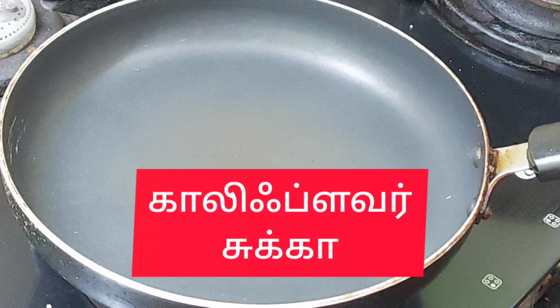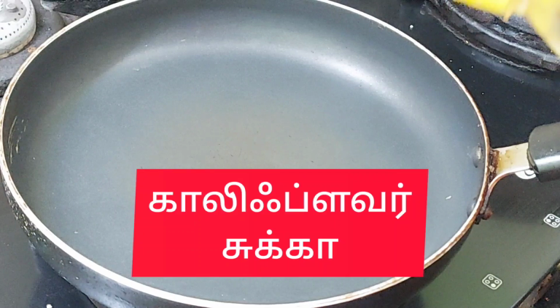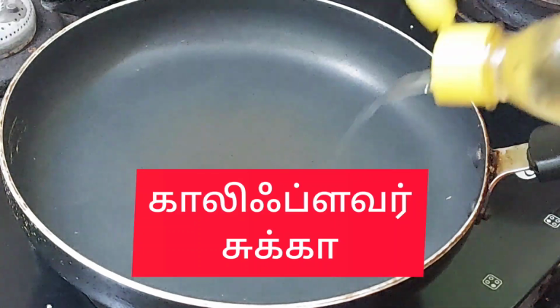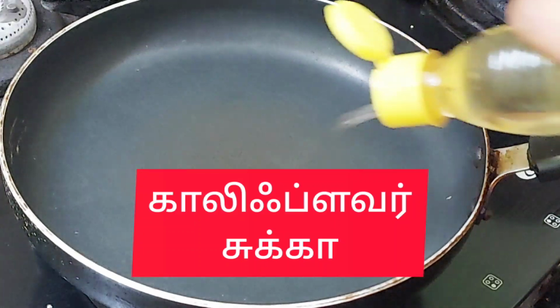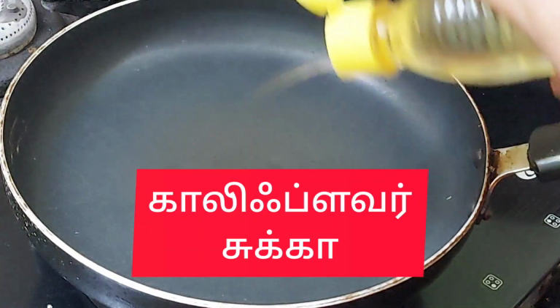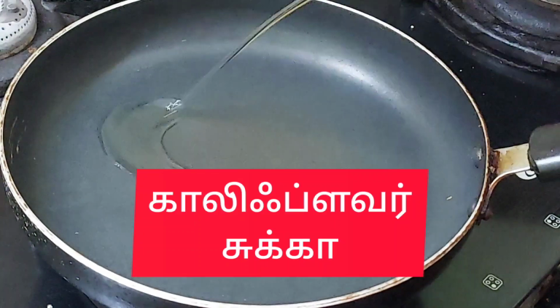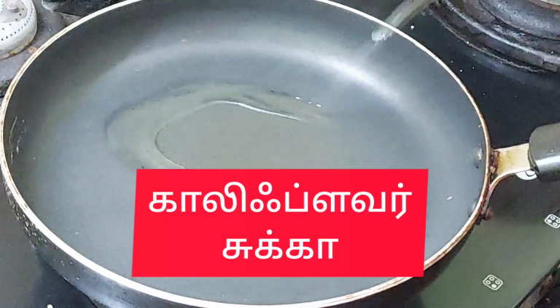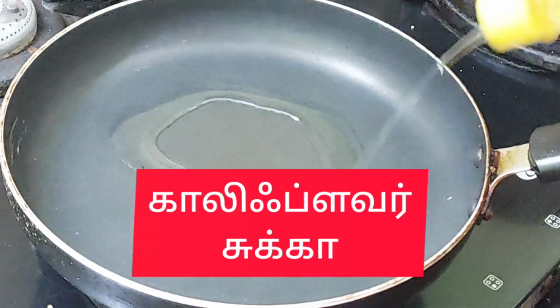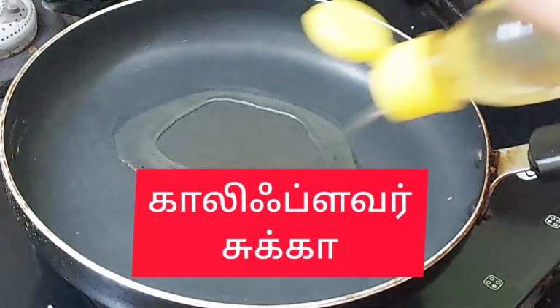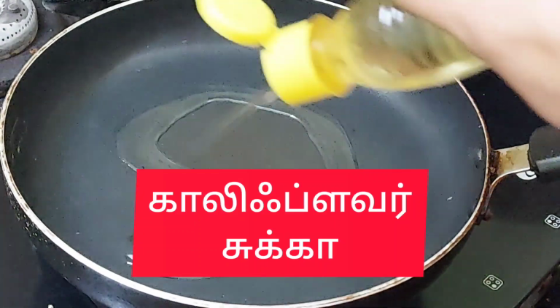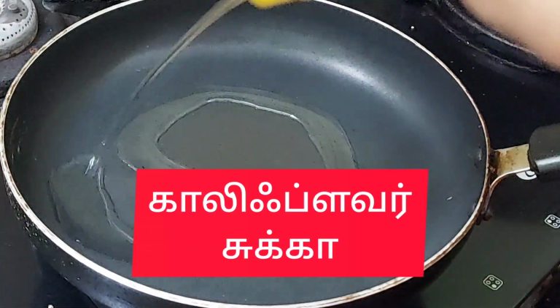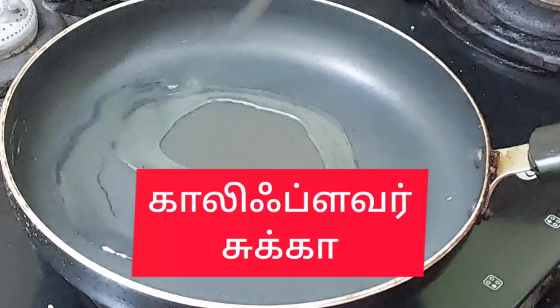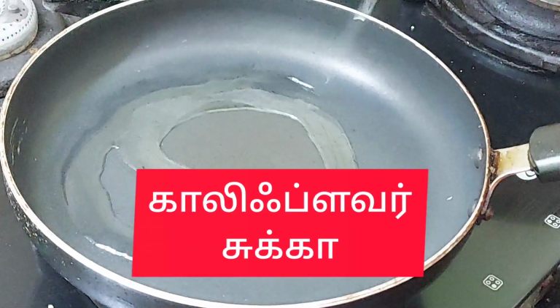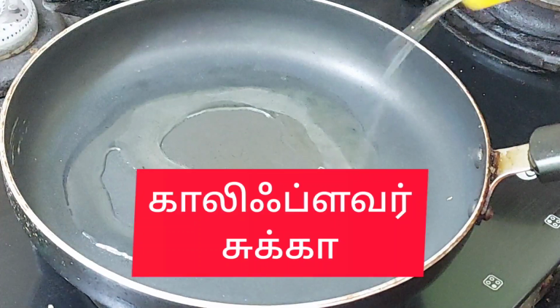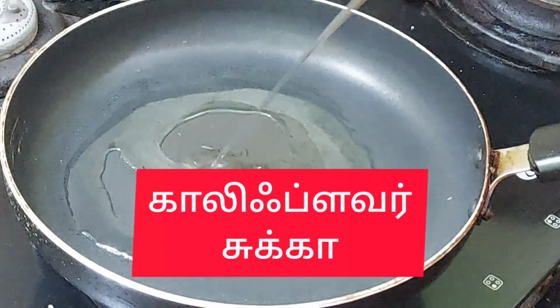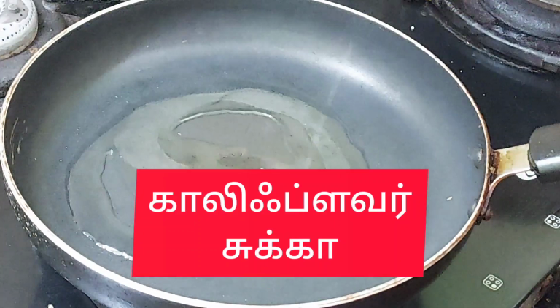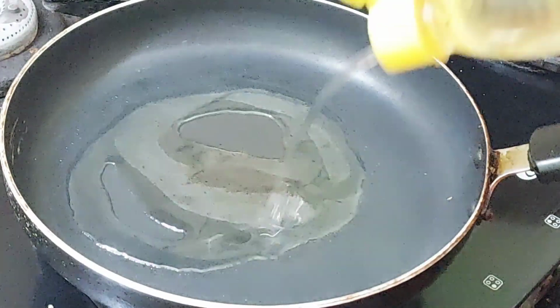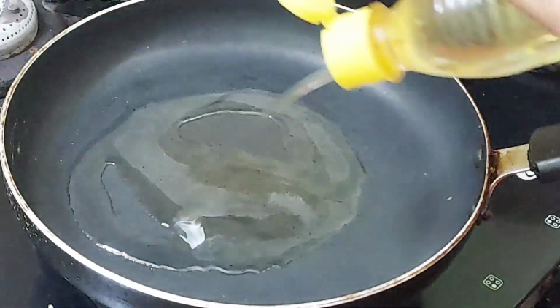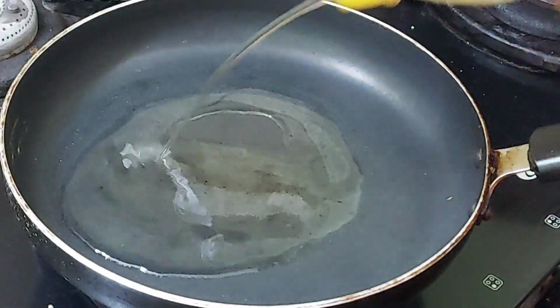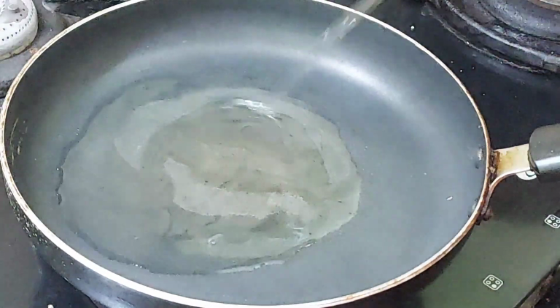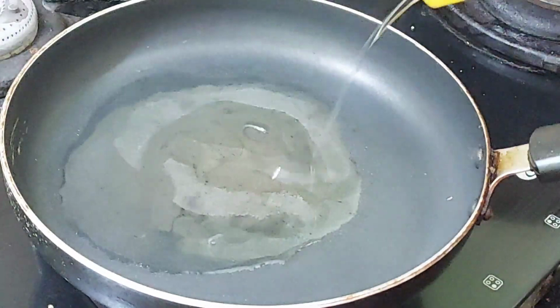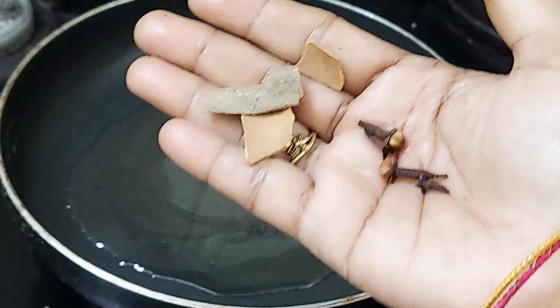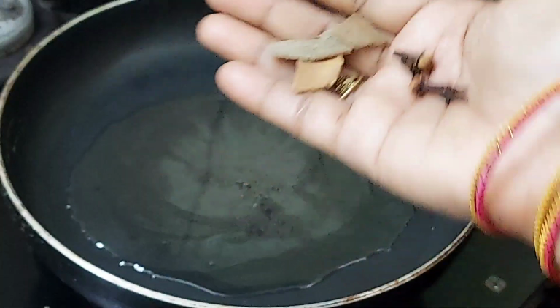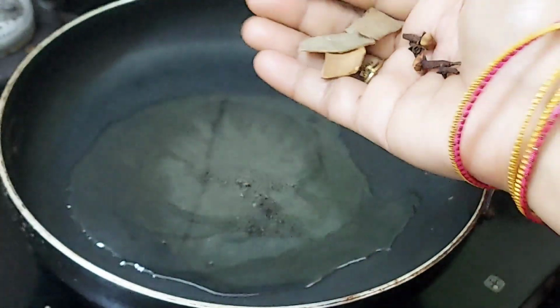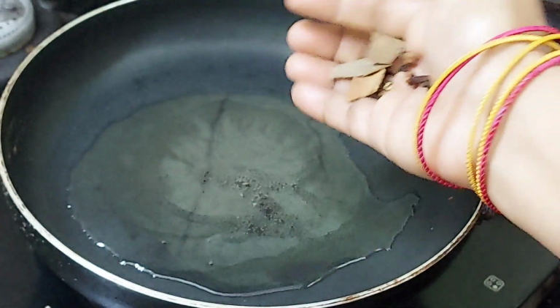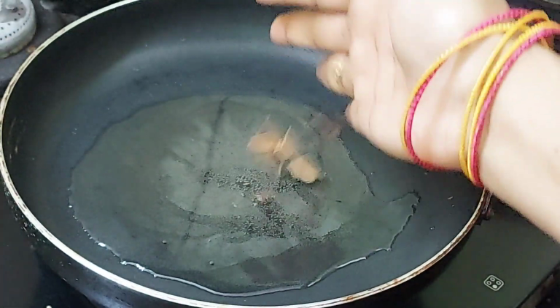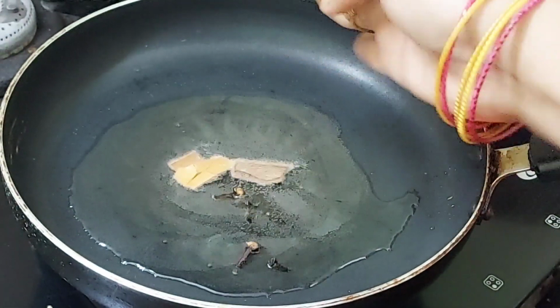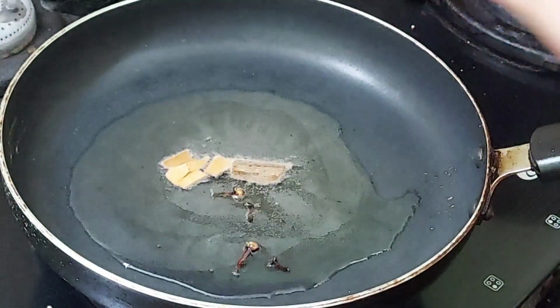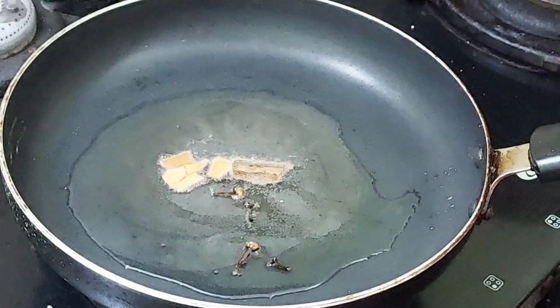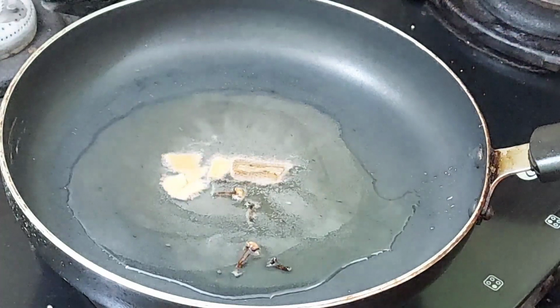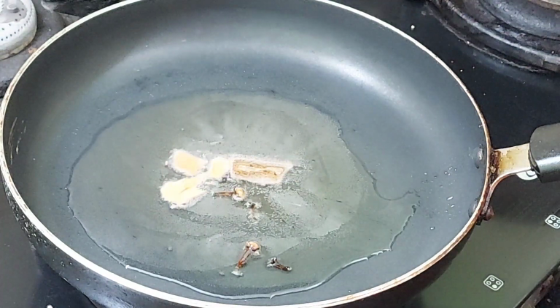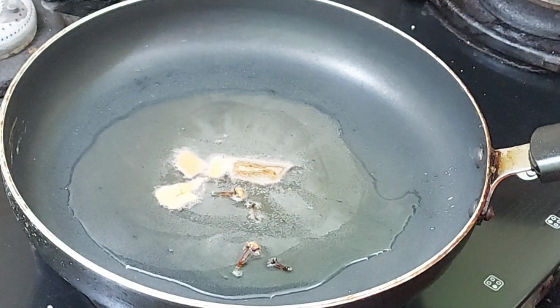Hello Friends! Welcome to Cheo Kitchen. We are going to take a look at this. Cauliflower Chukka is like this.